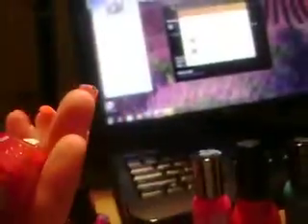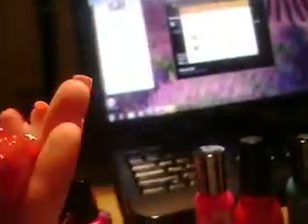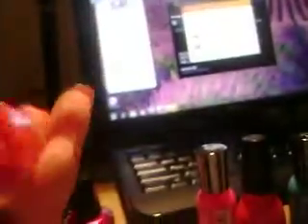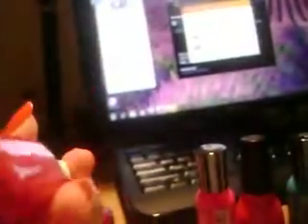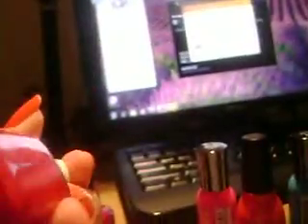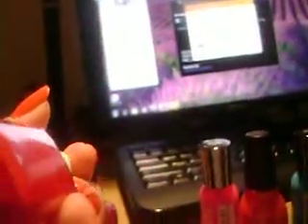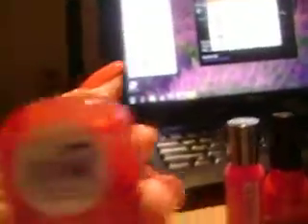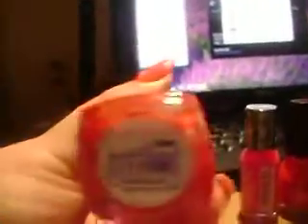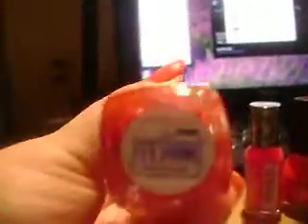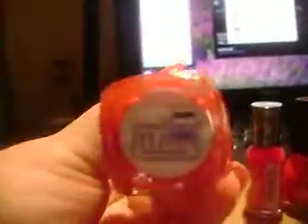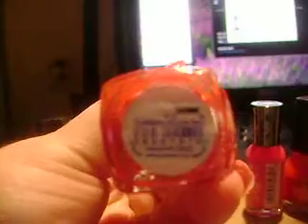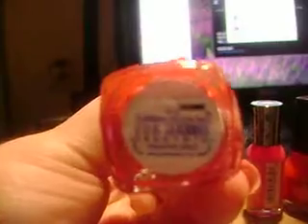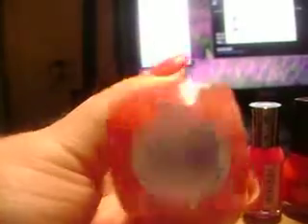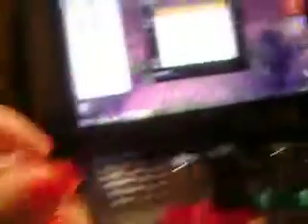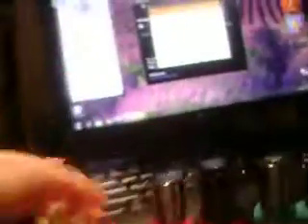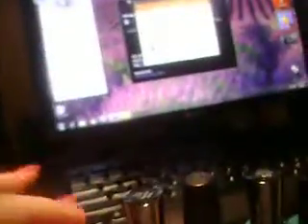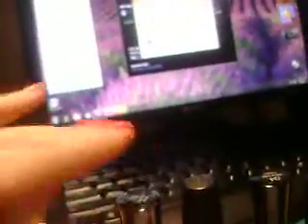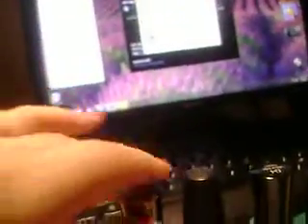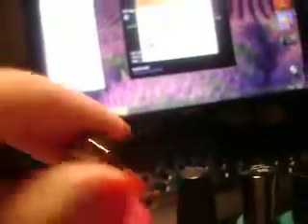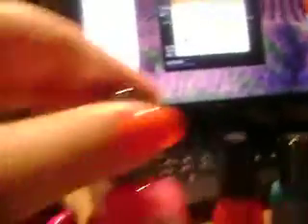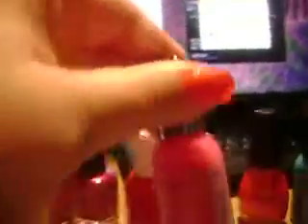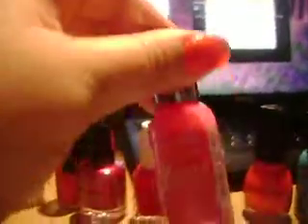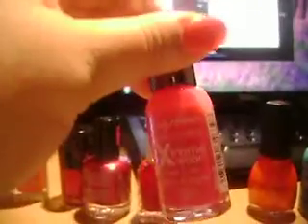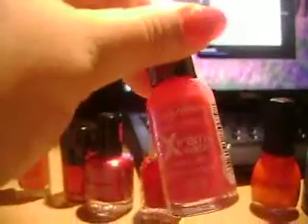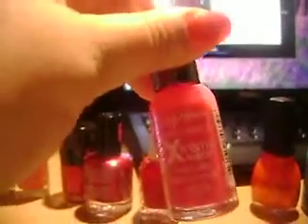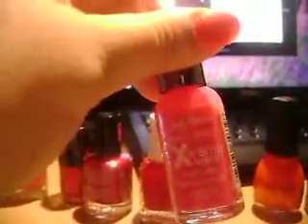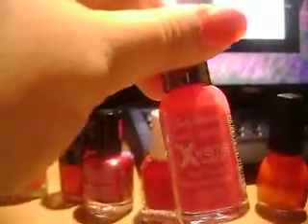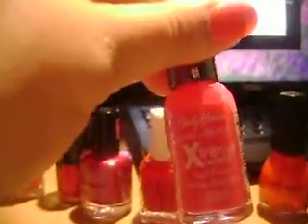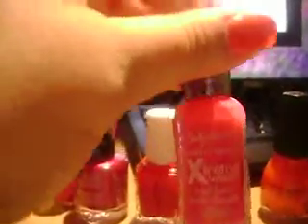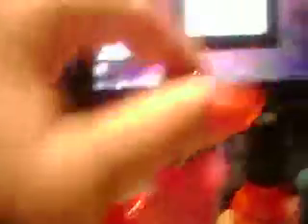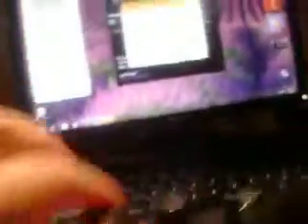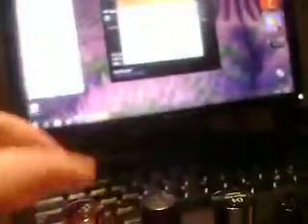Essie, Turning Heads Red. Twisted Pink by Sally Hansen.